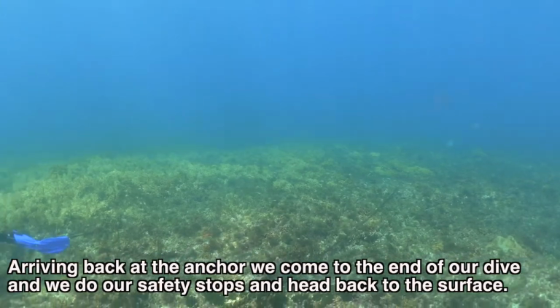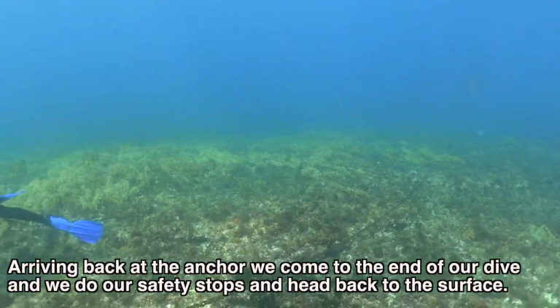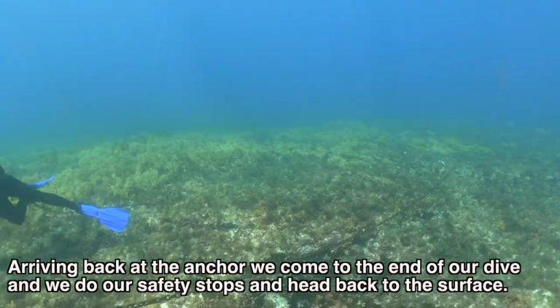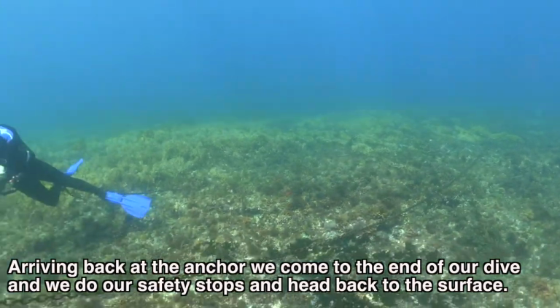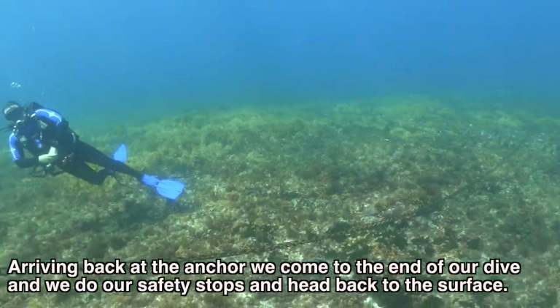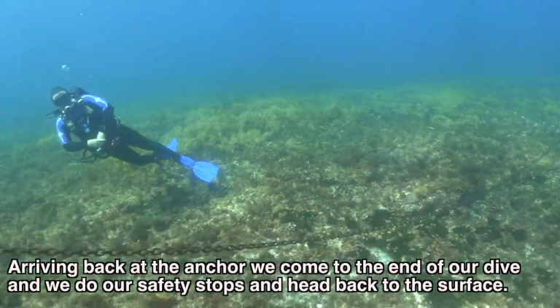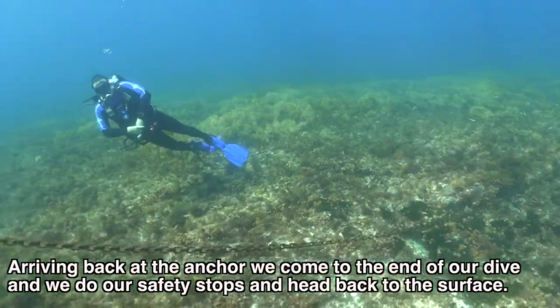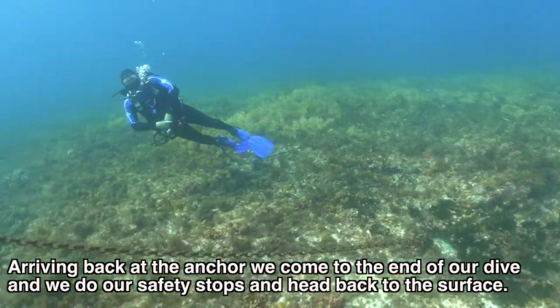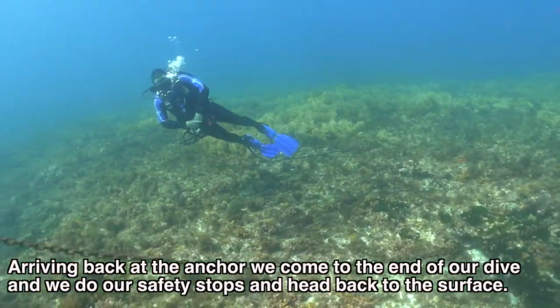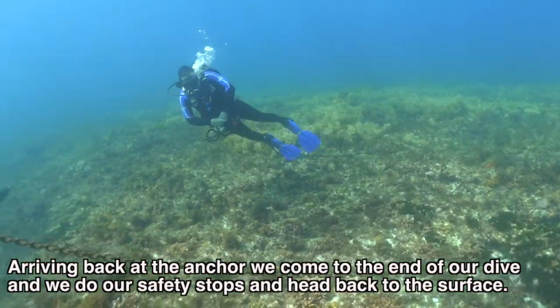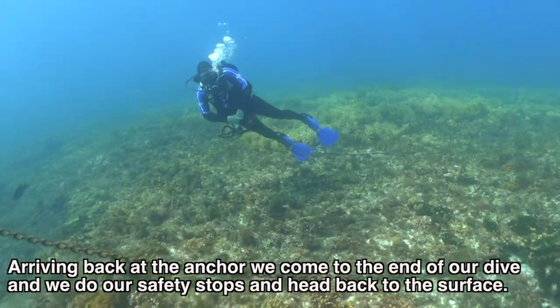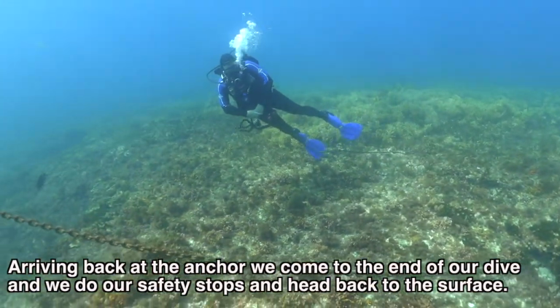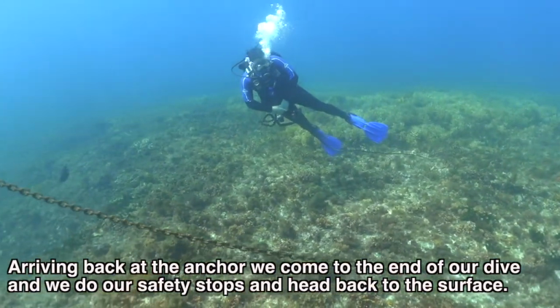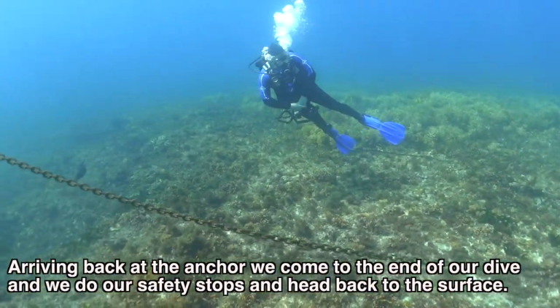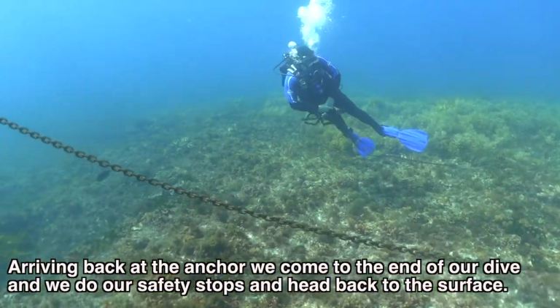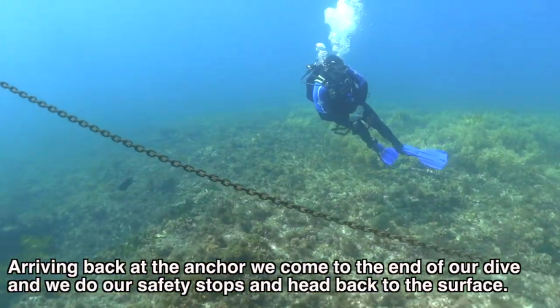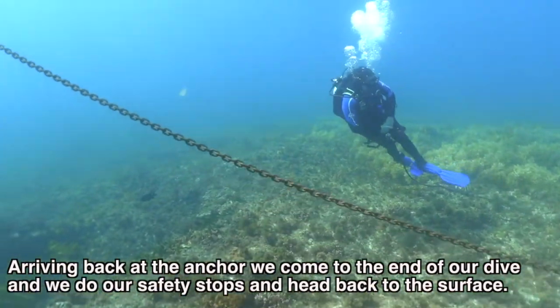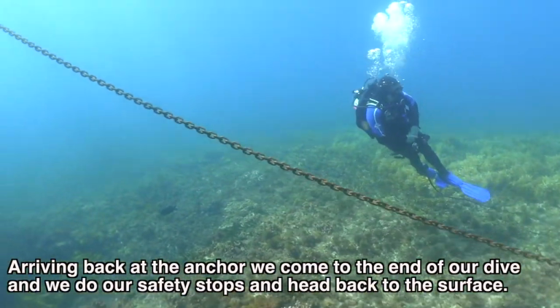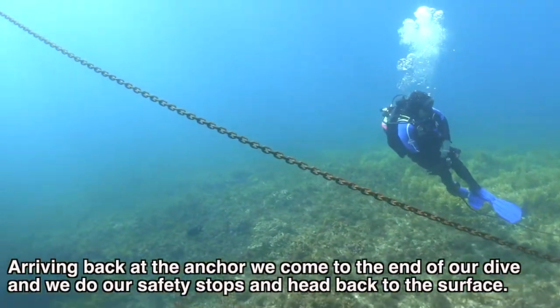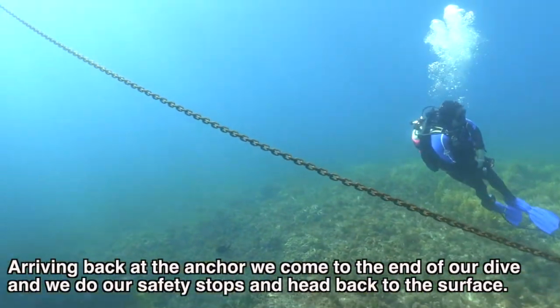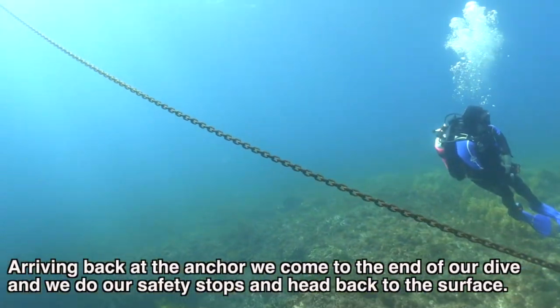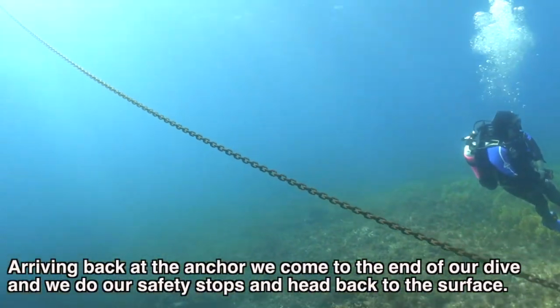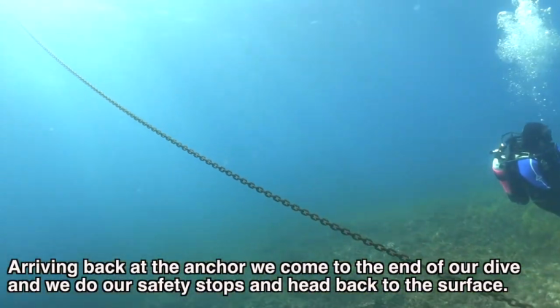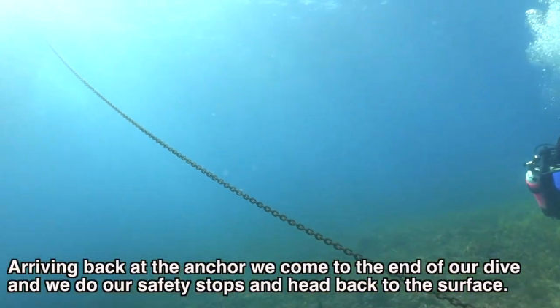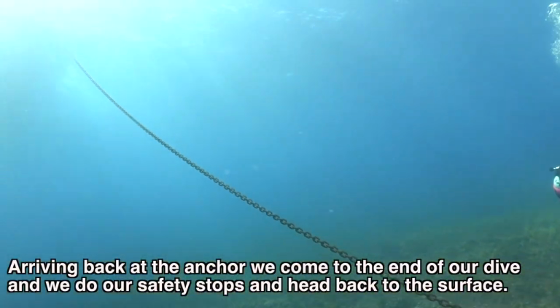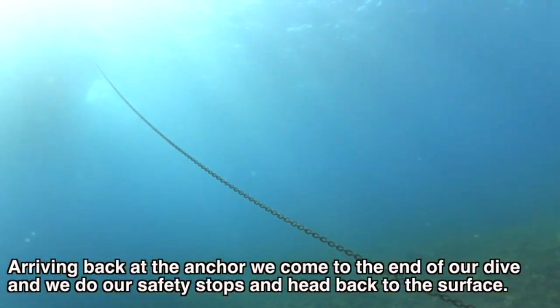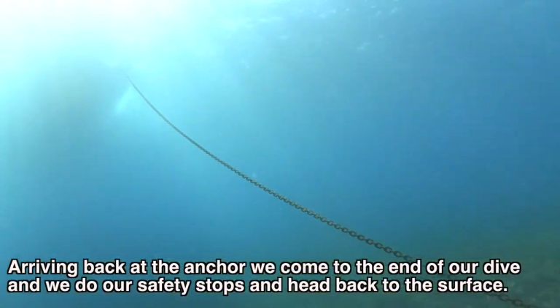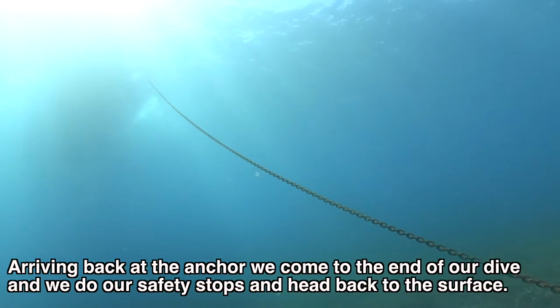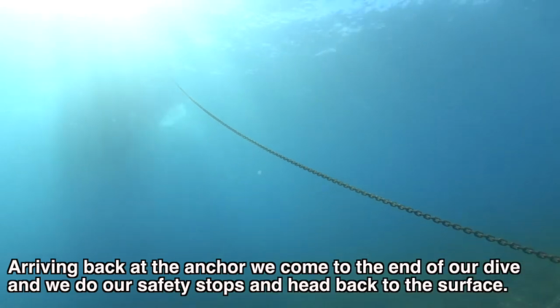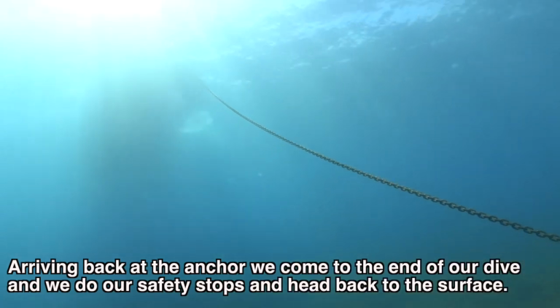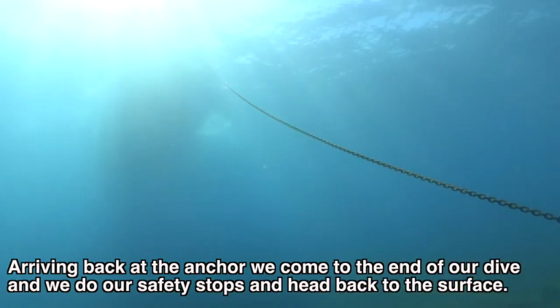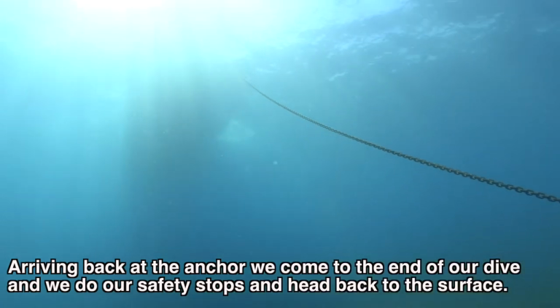Arriving back at the anchor, we come to the end of our dive, do our safety stops, then head back to the surface.